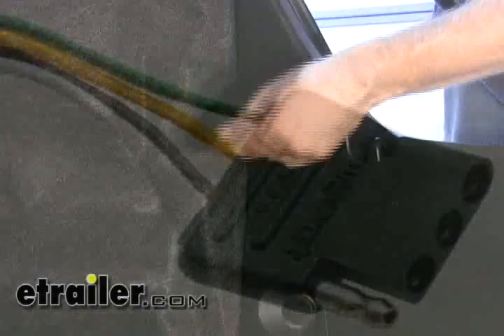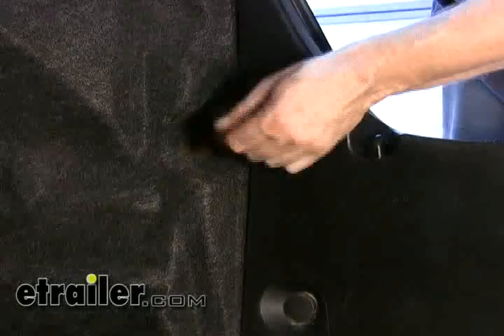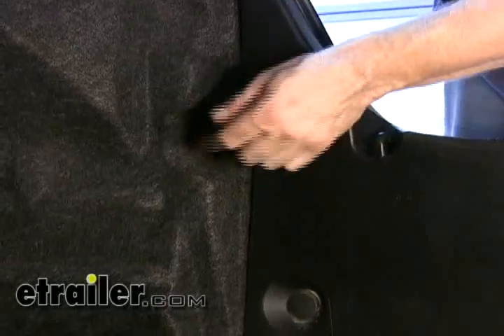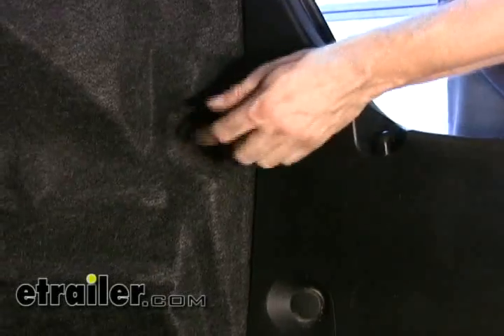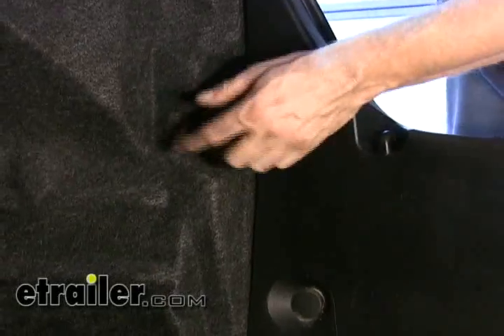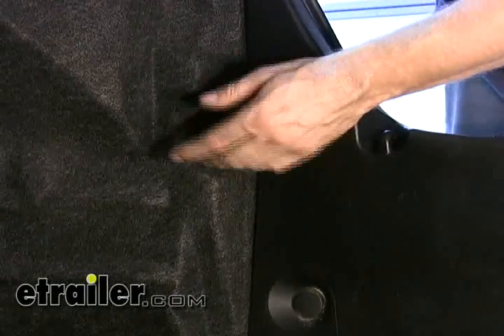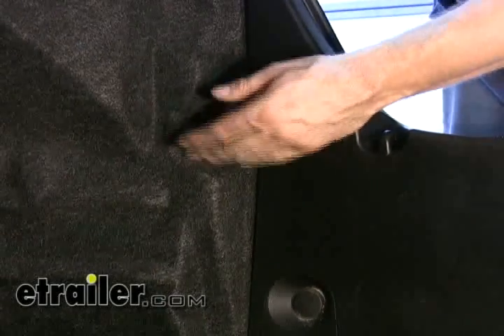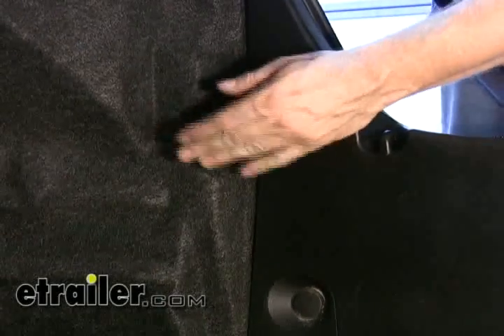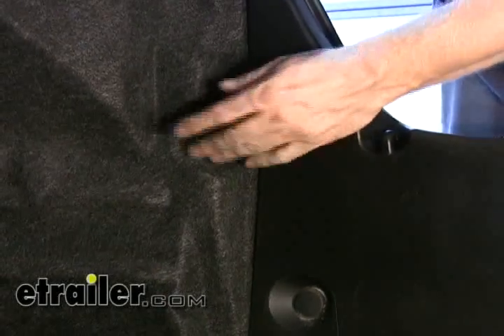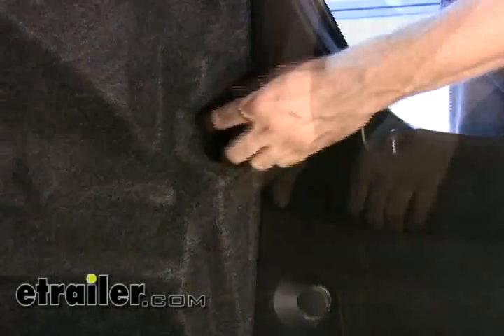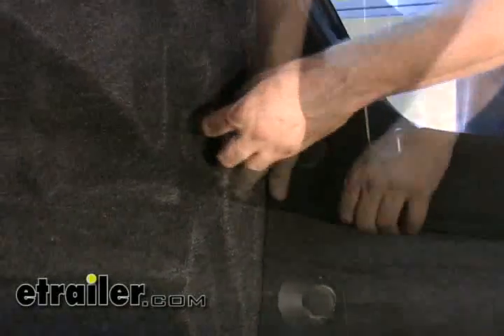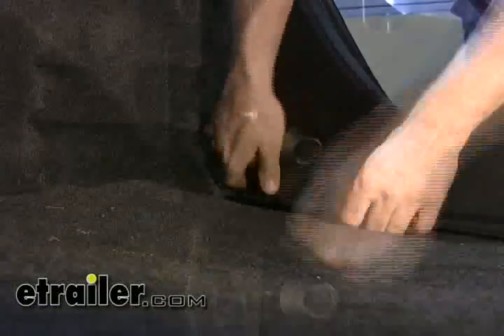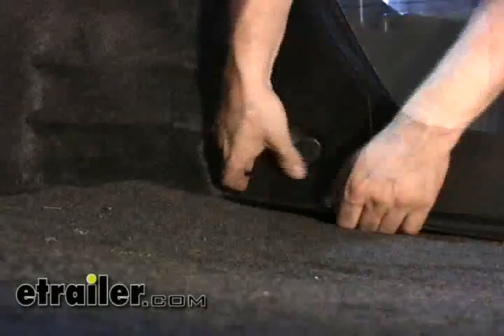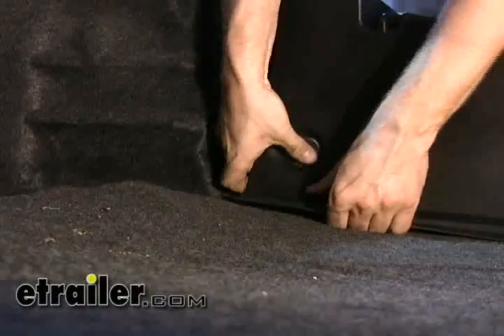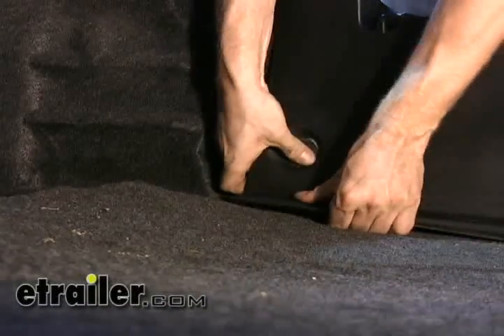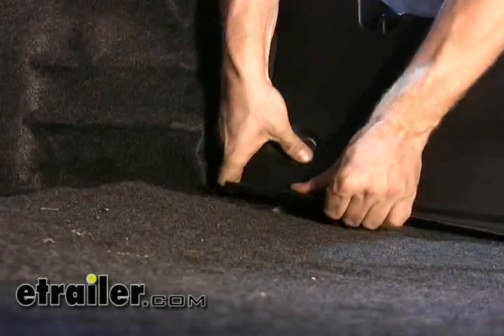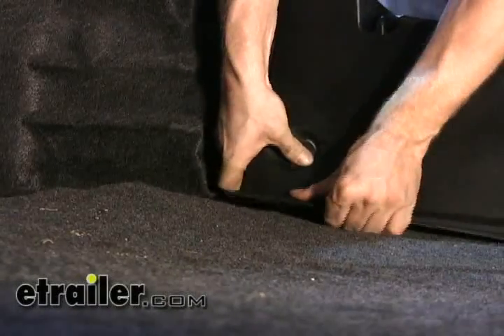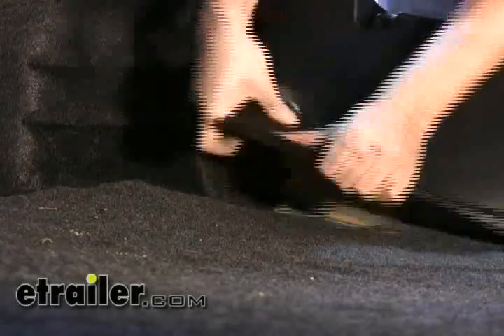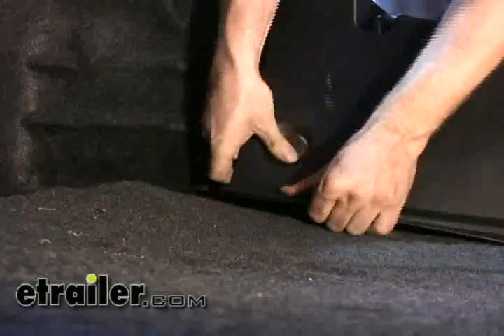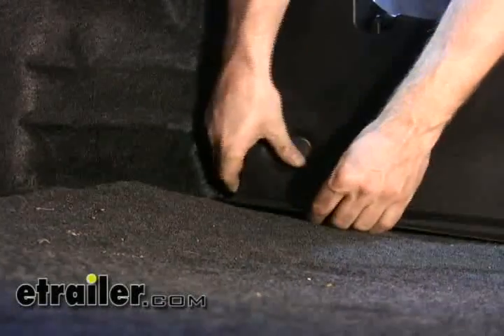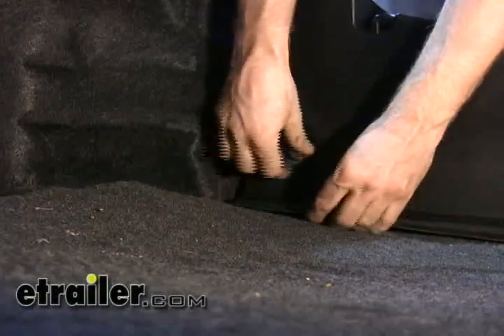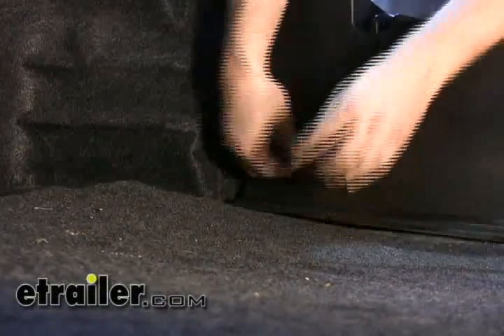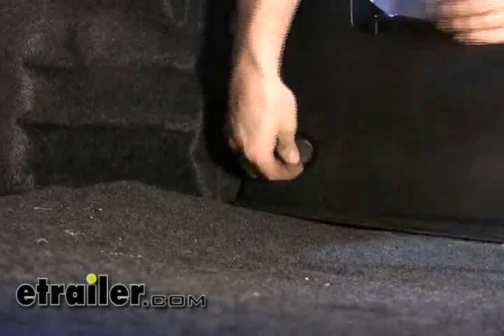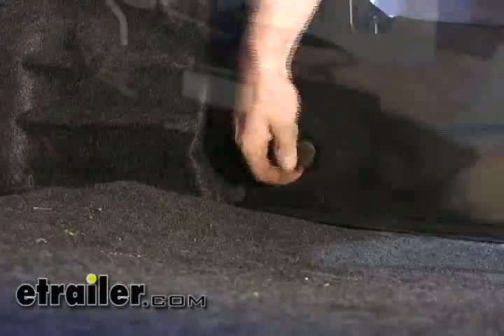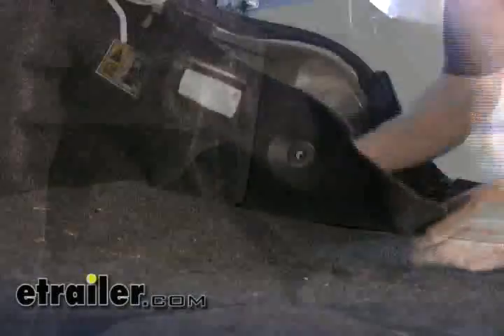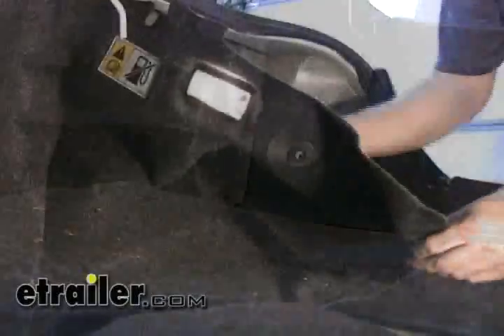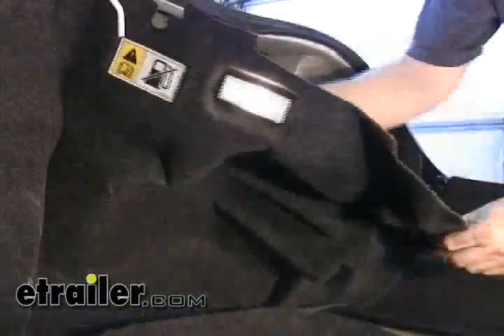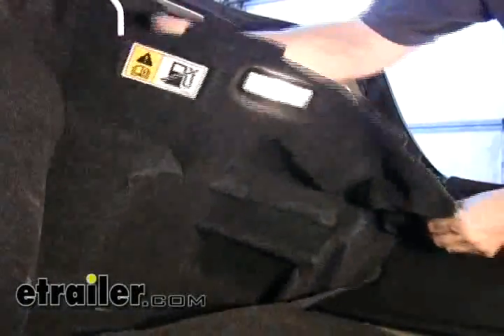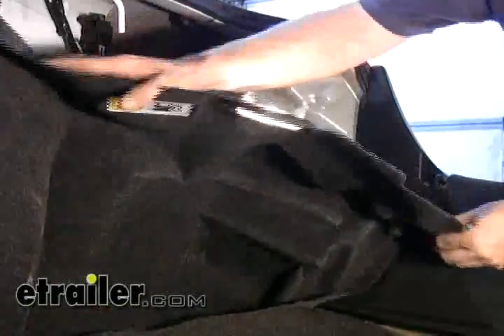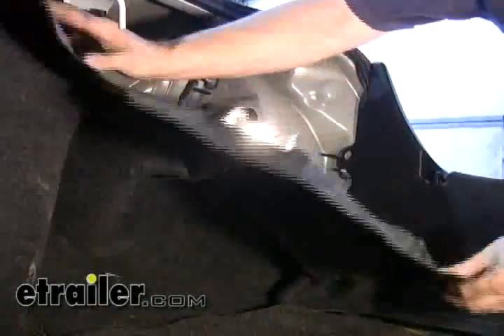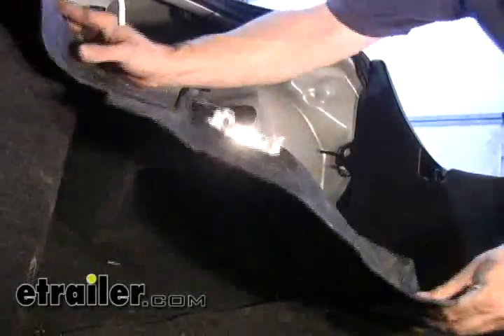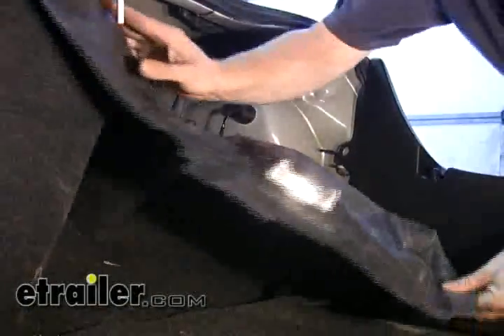Our install is going to begin on the inside of the trunk, and we'll get to the wiring harness, which is located on the passenger side of the vehicle, behind the carpeting.